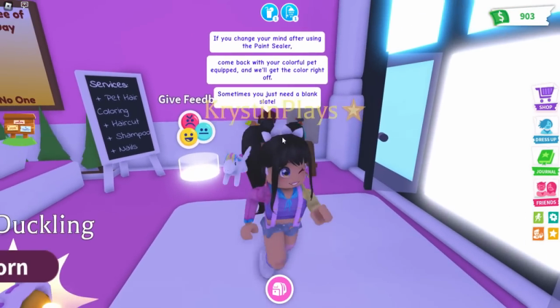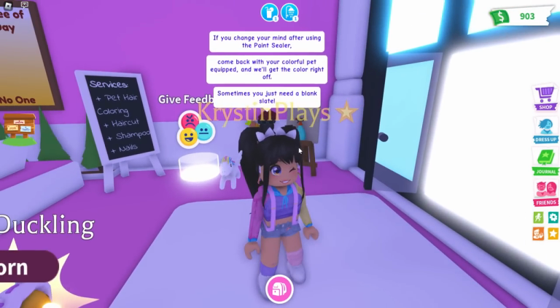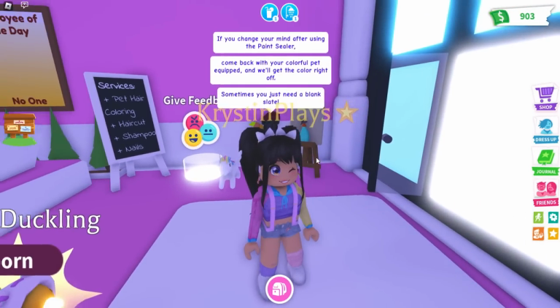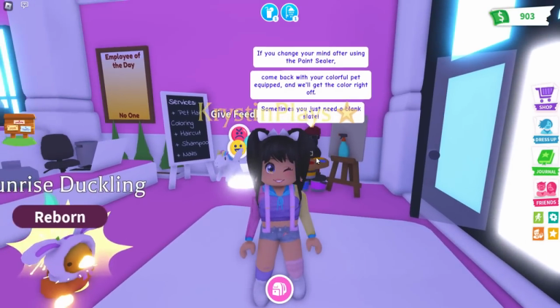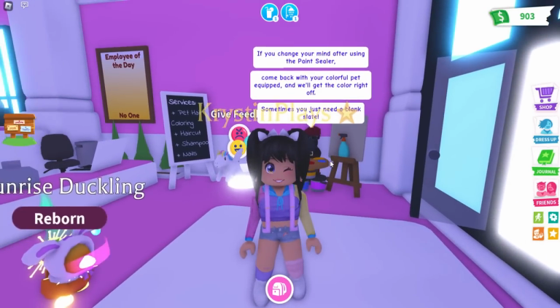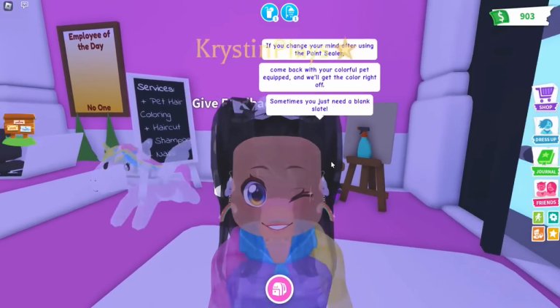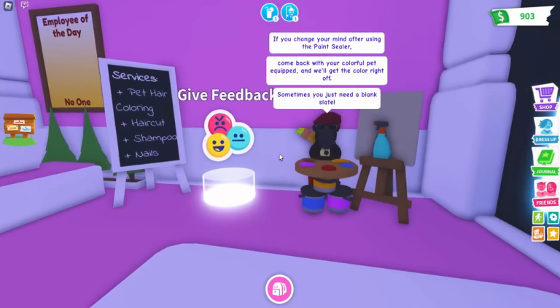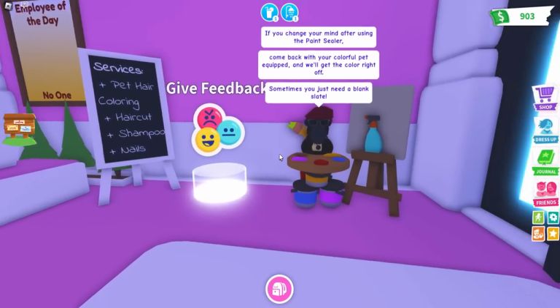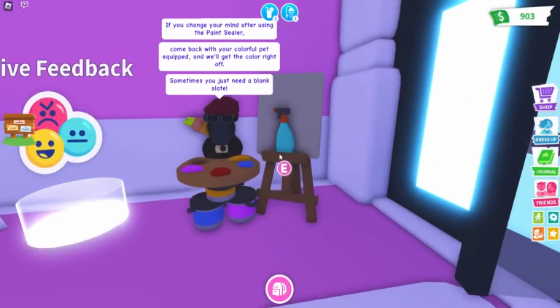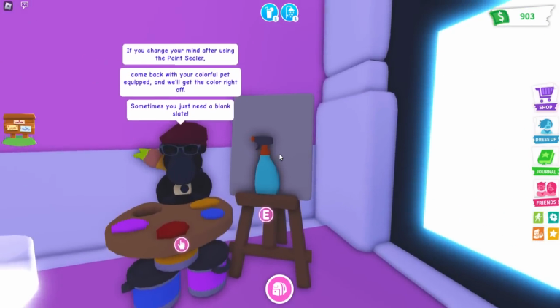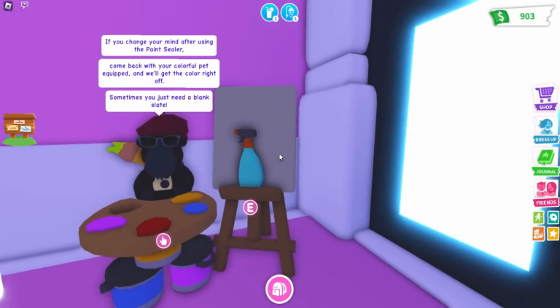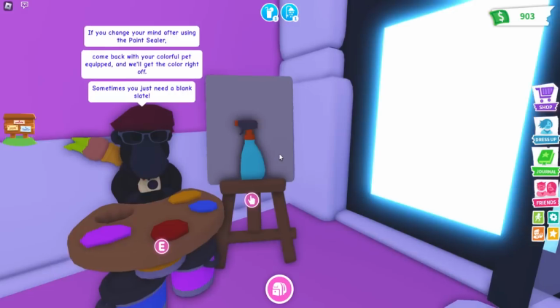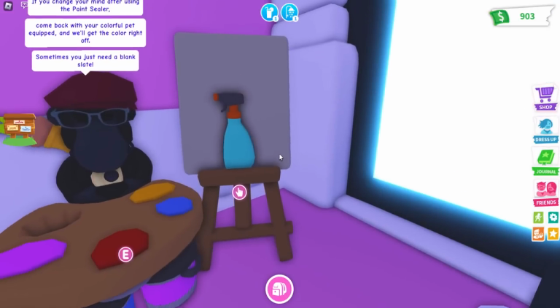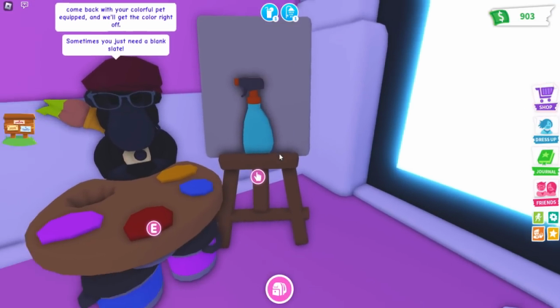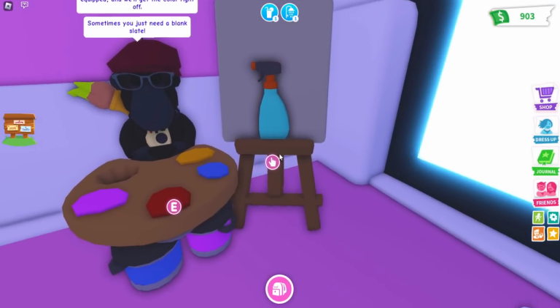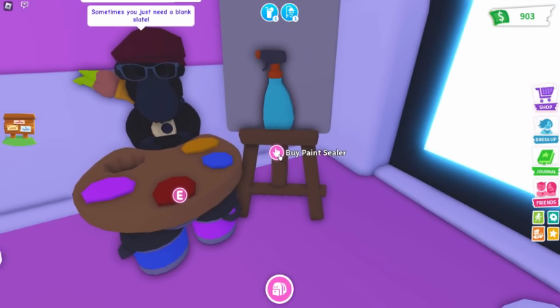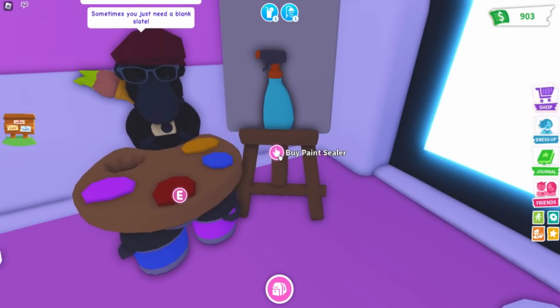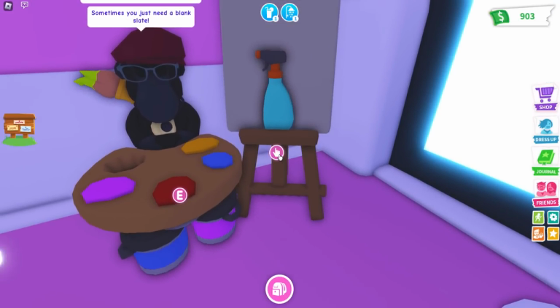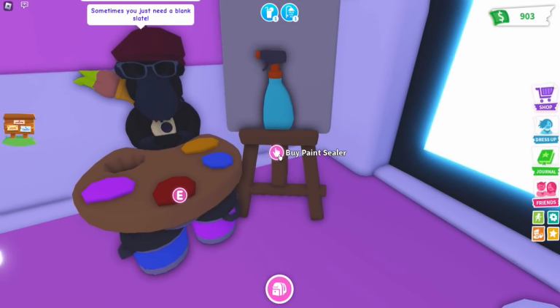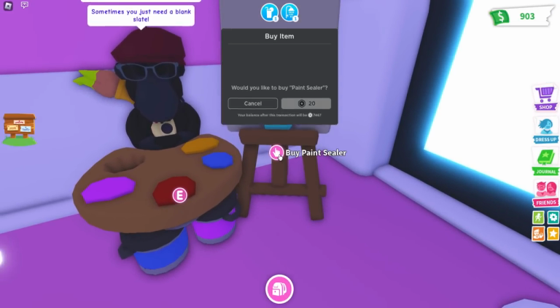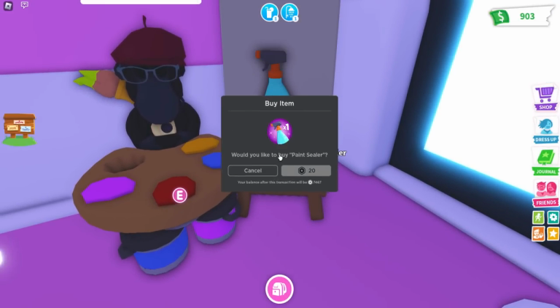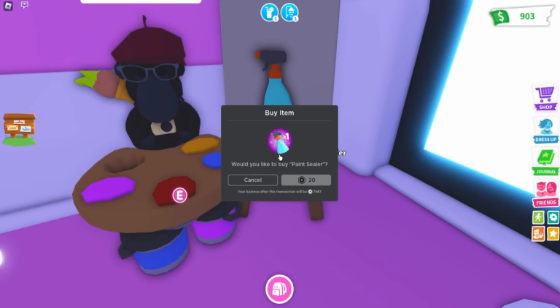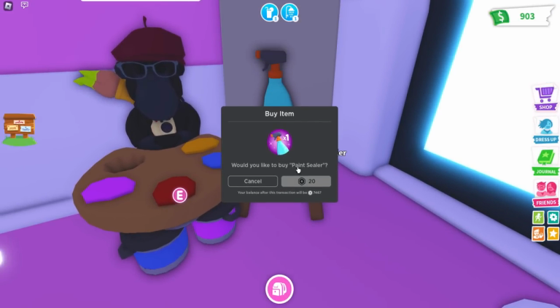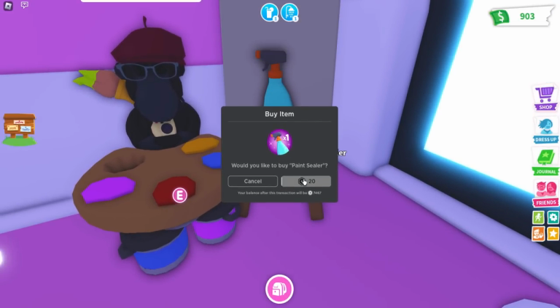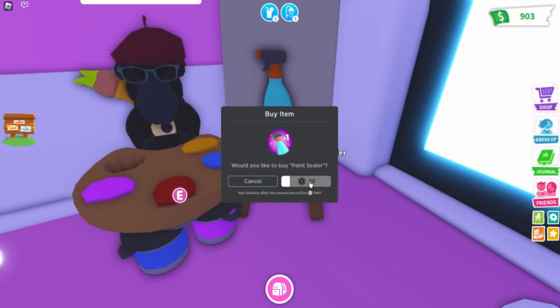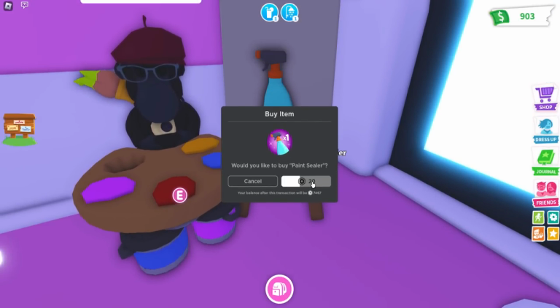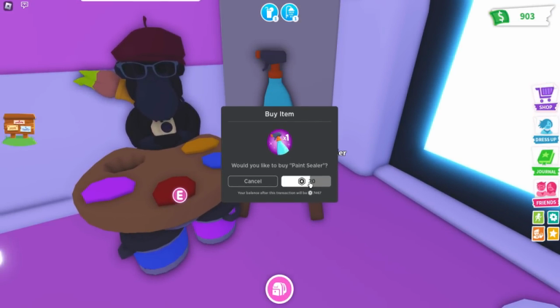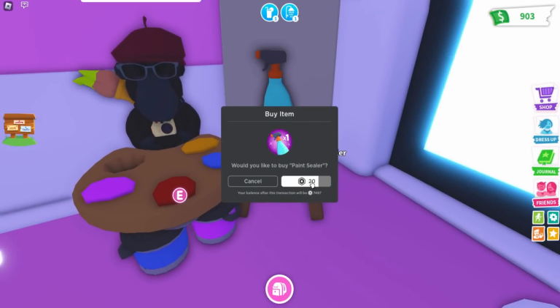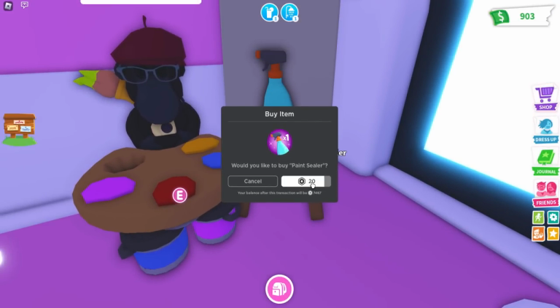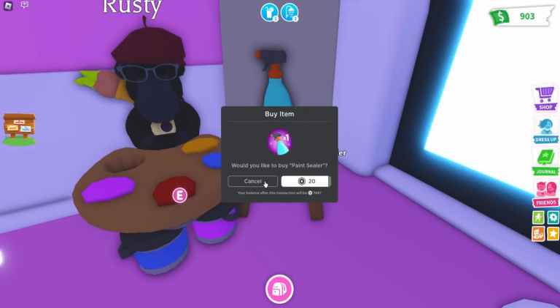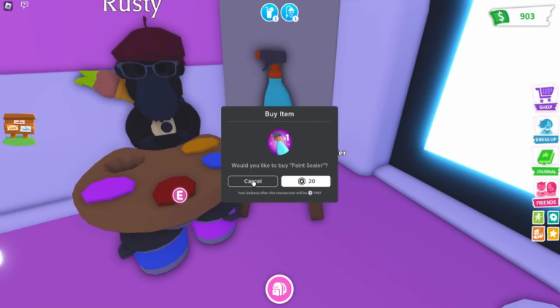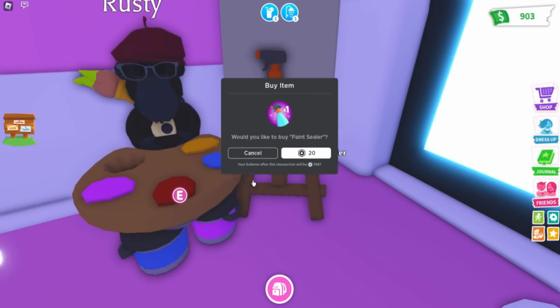So this is actually really cool. Here it is right there — the paint sealer. And this is going to be 20 Robux.